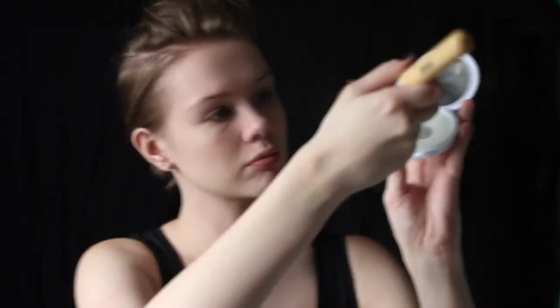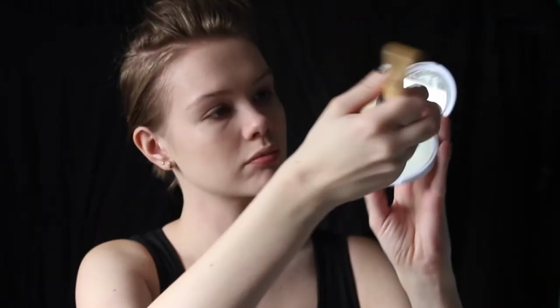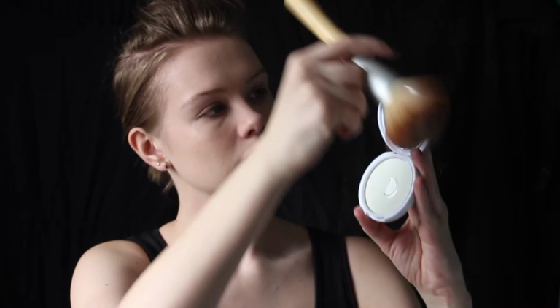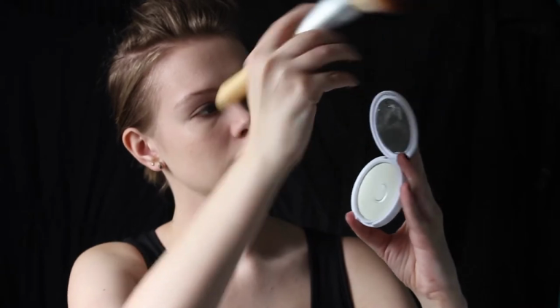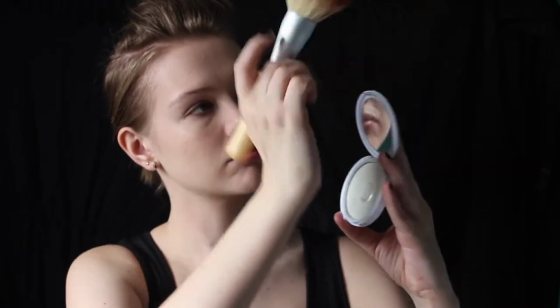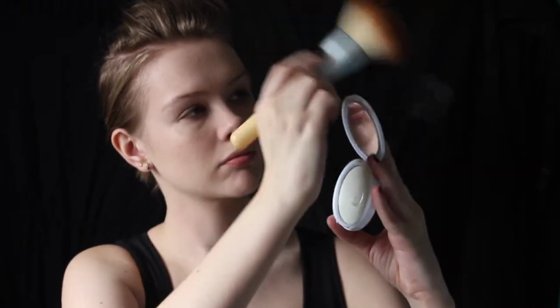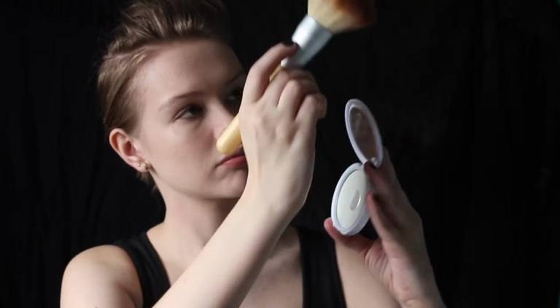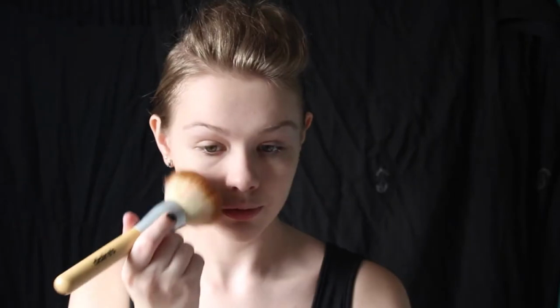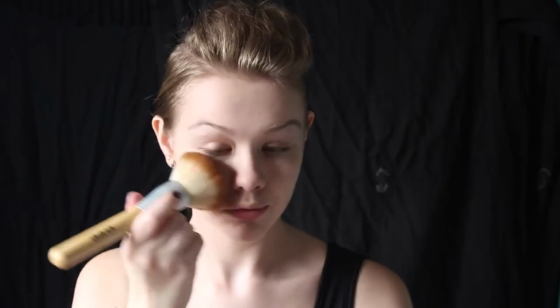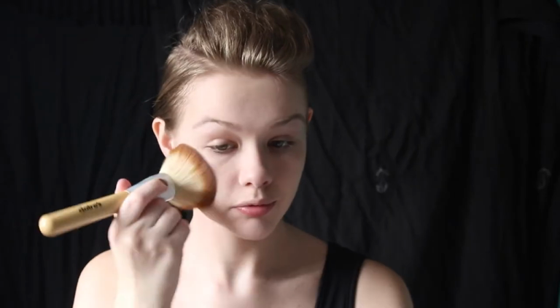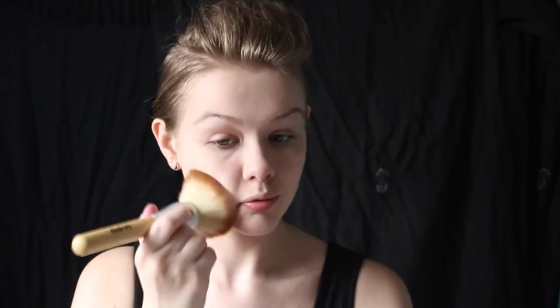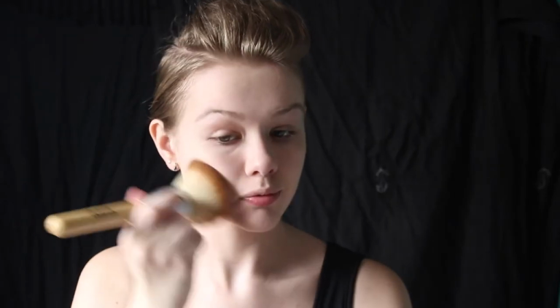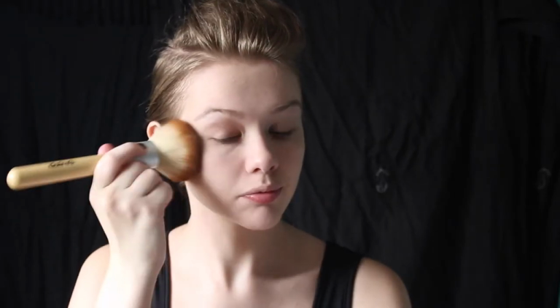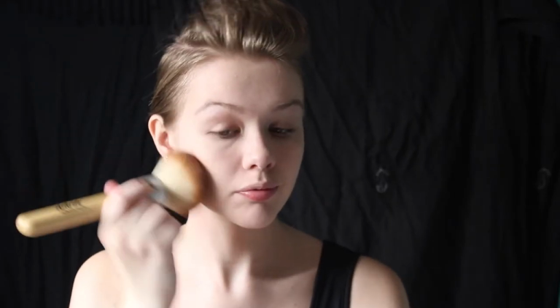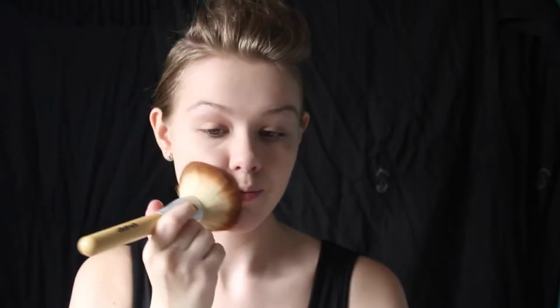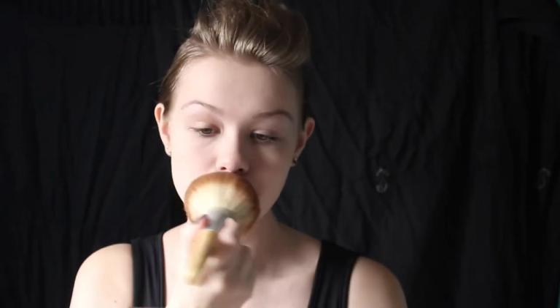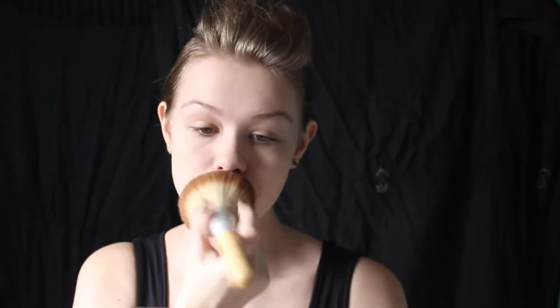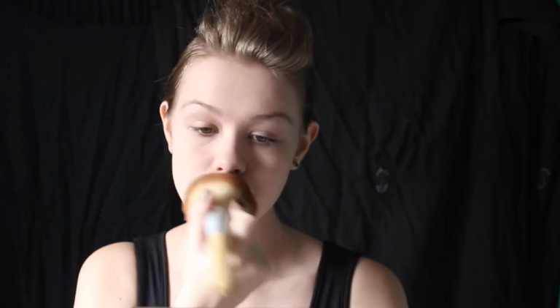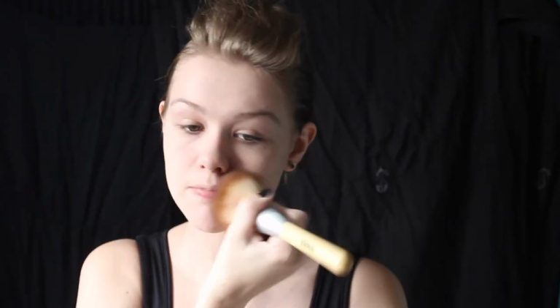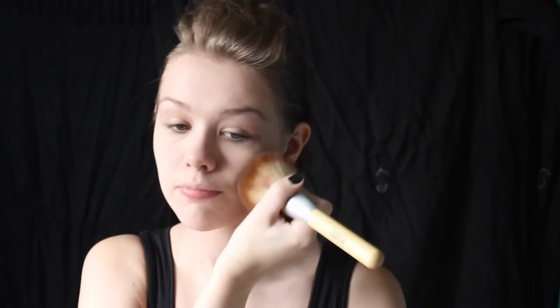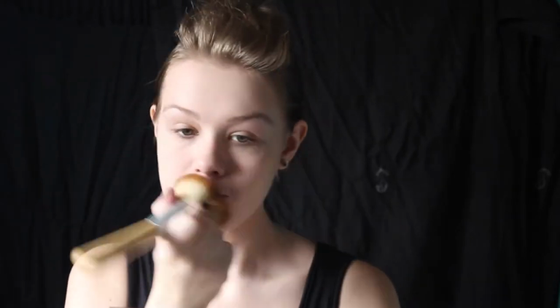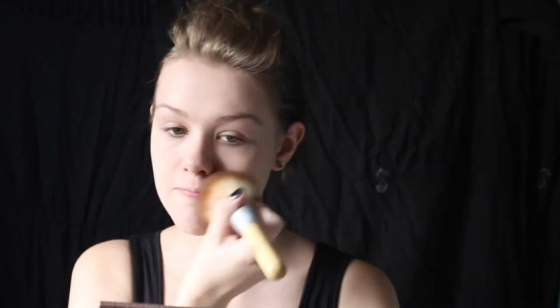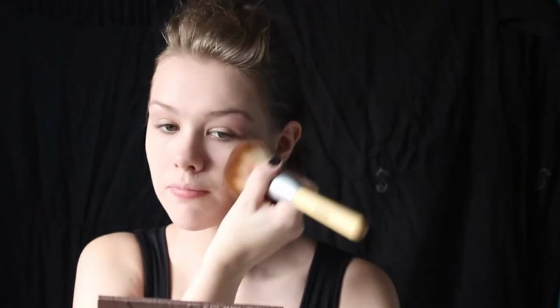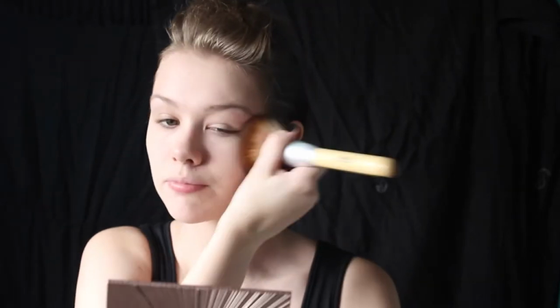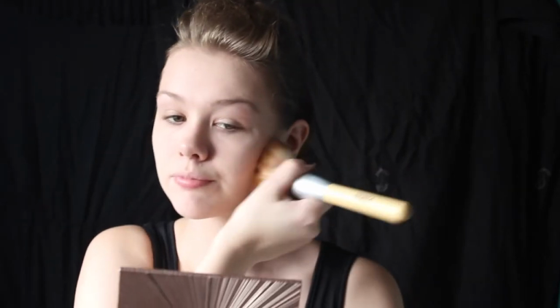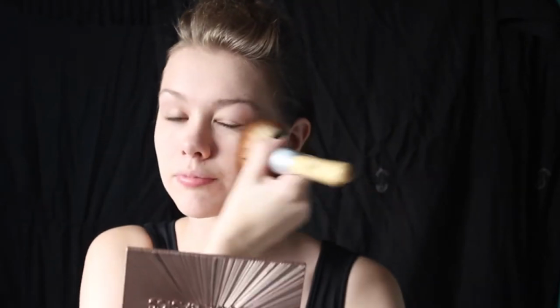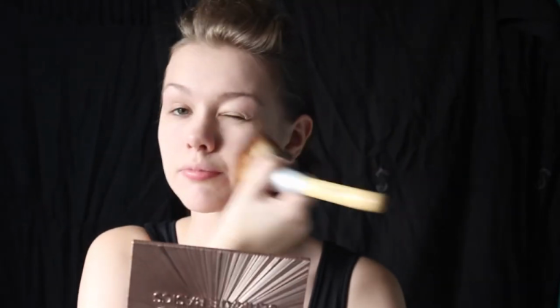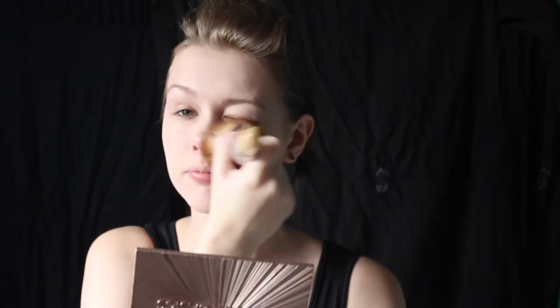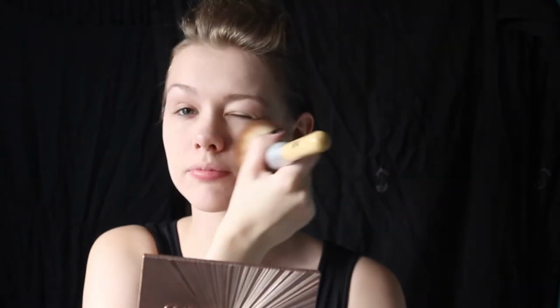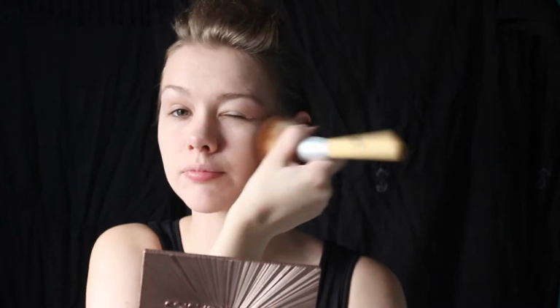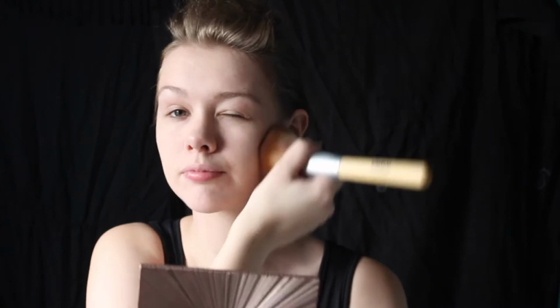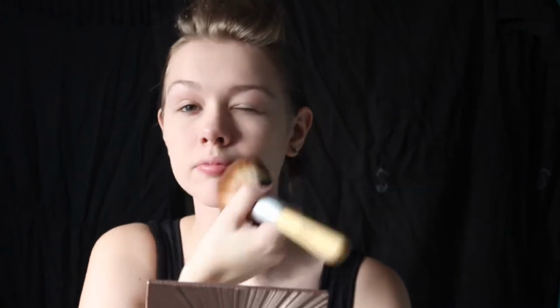After that, don't forget to set your face using a translucent powder, using either a makeup puff or, like me, with a large fluffy brush.